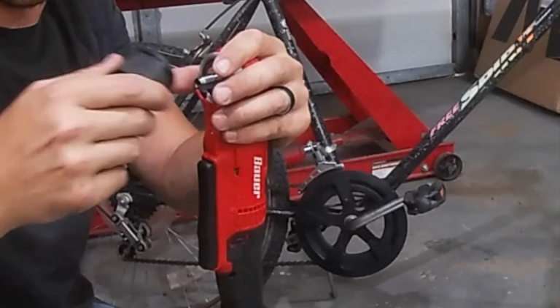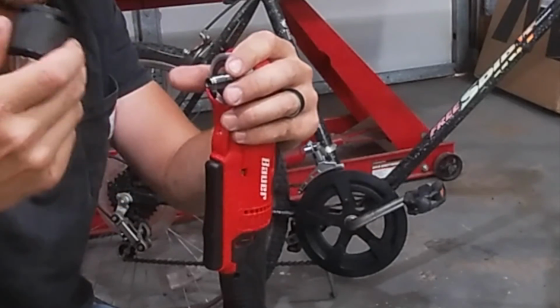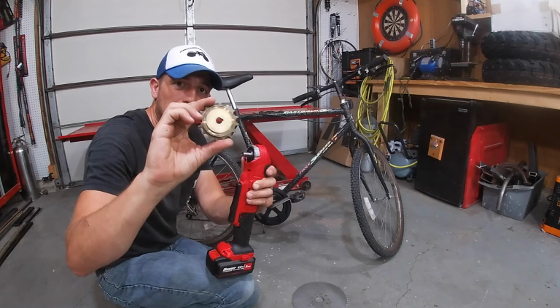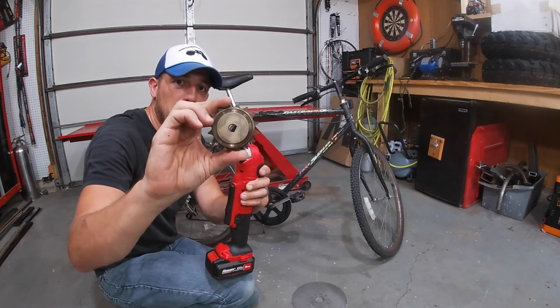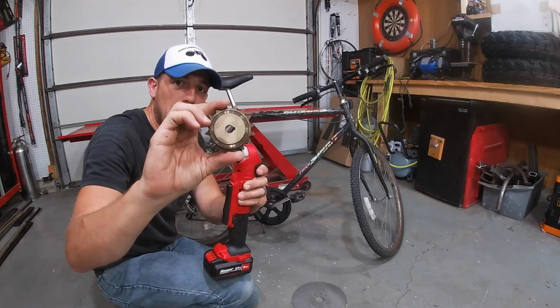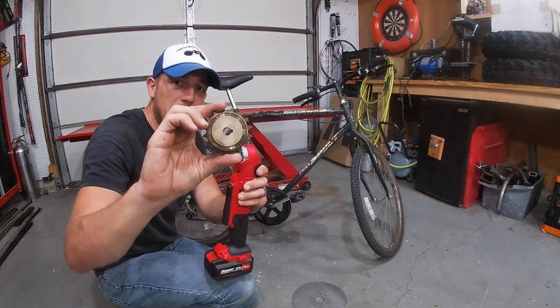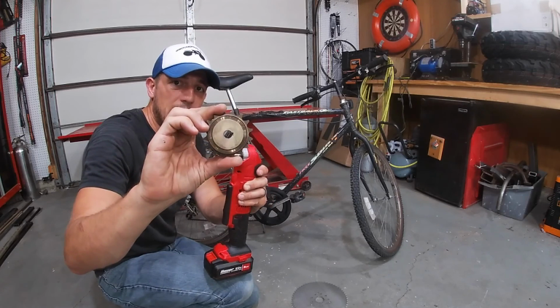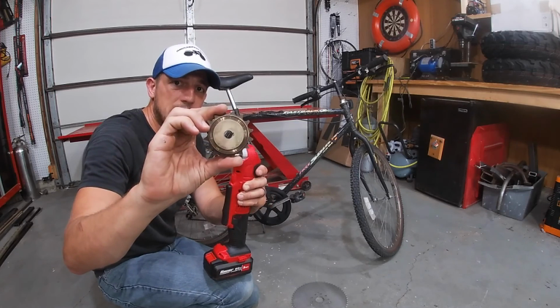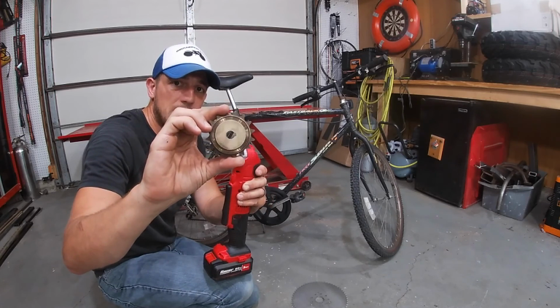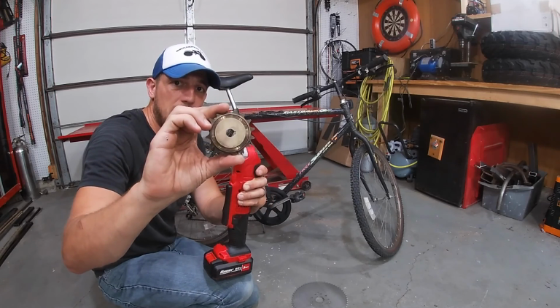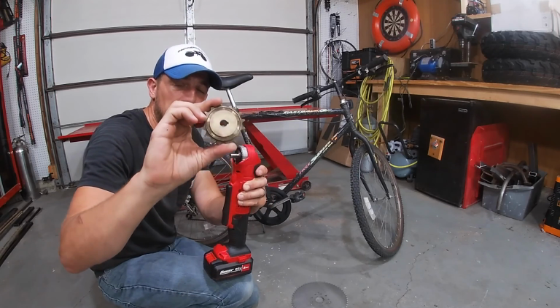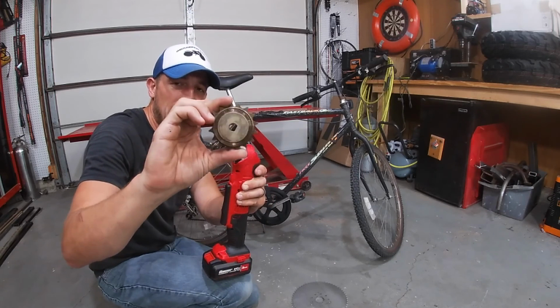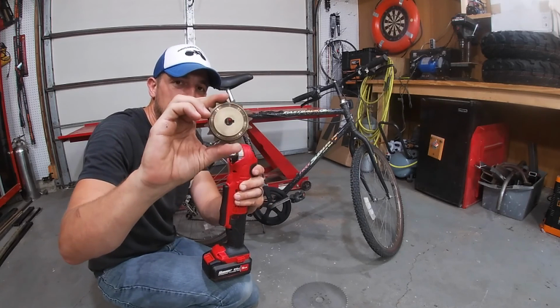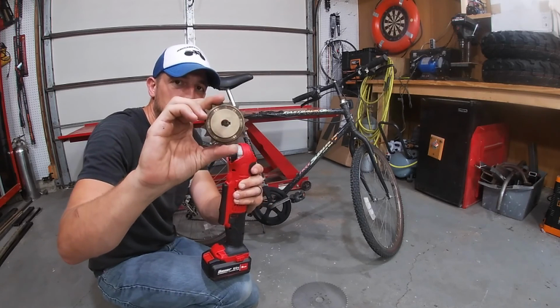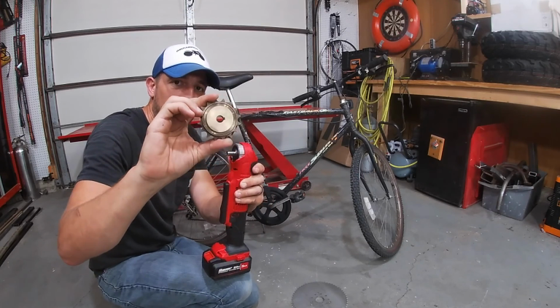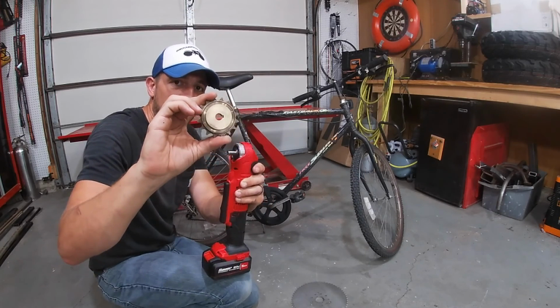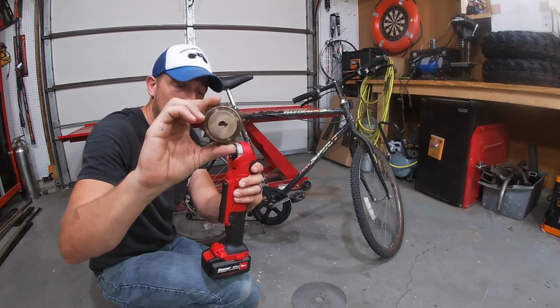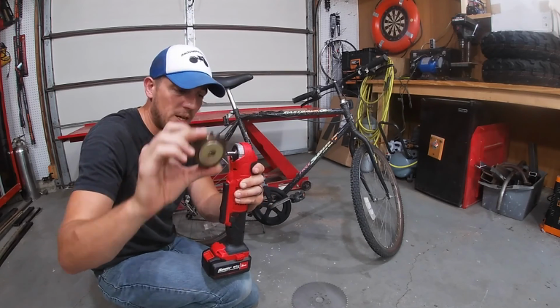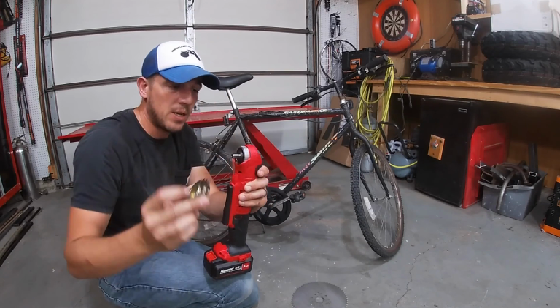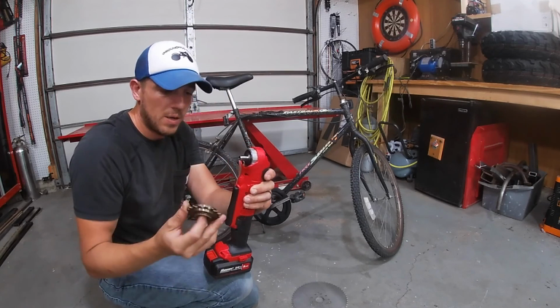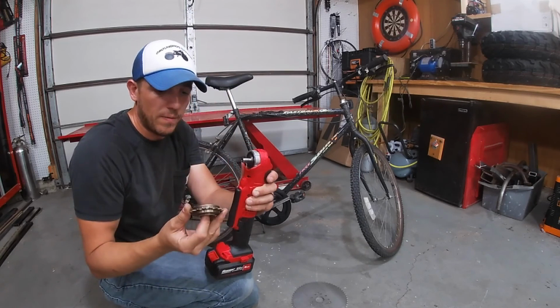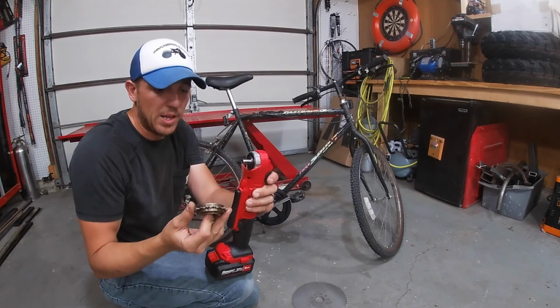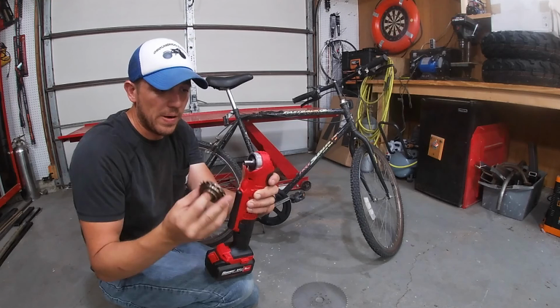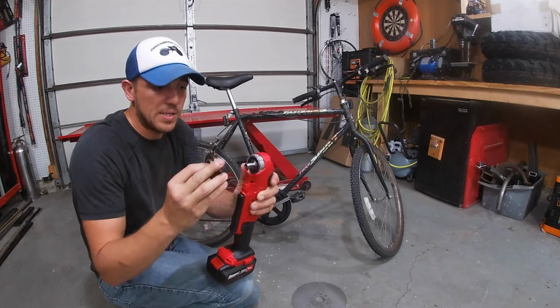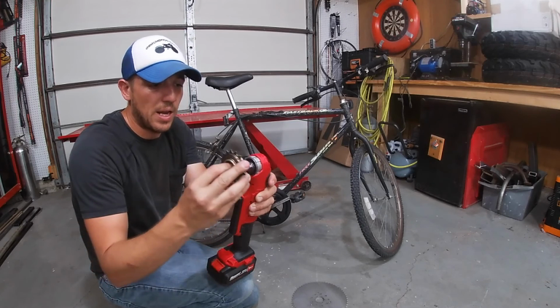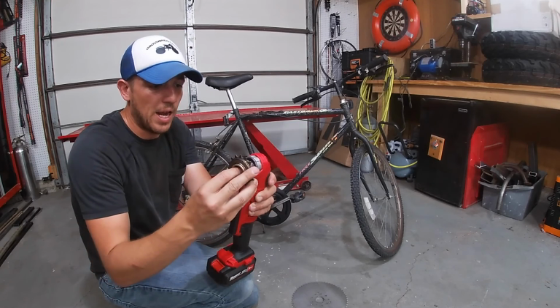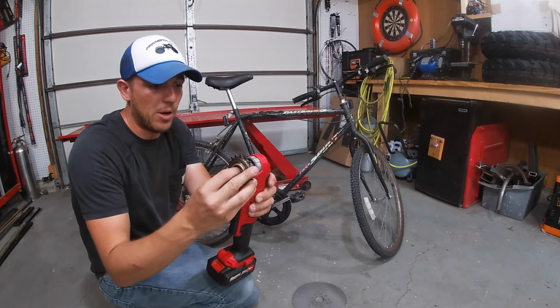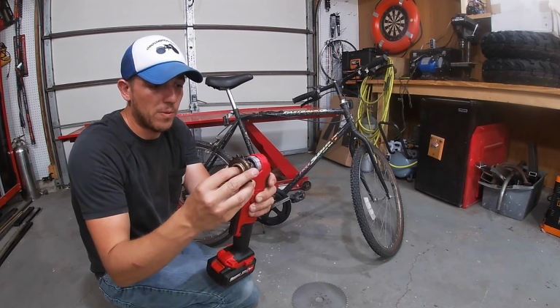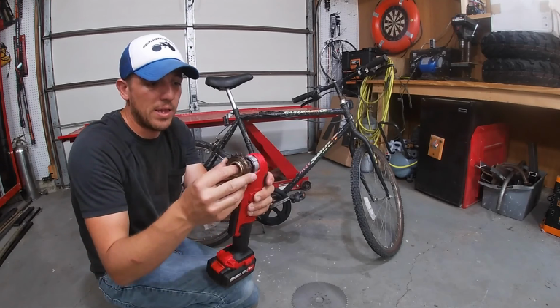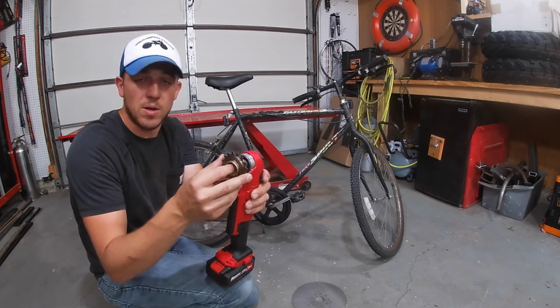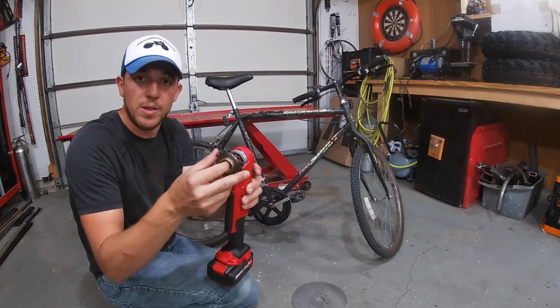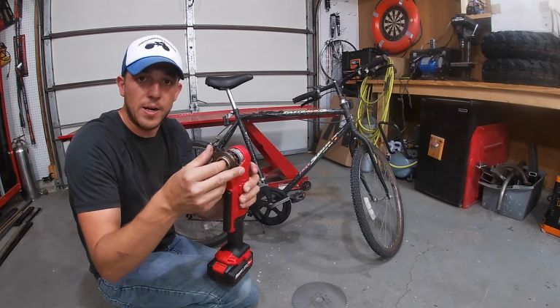I'm going to go ahead and thread this to half-inch by 20 fine threads and thread it on there.